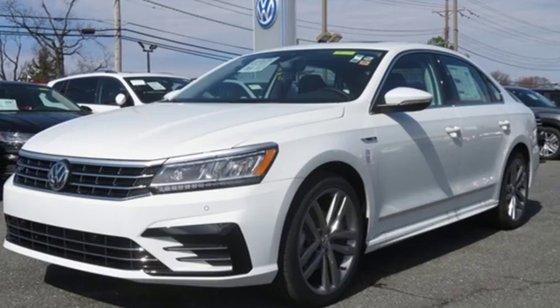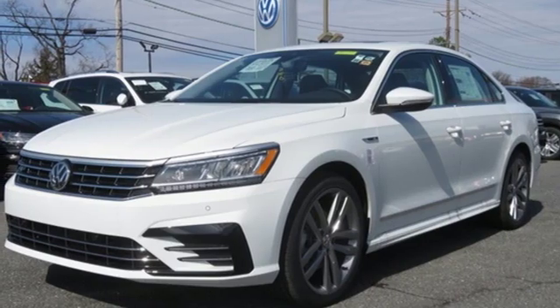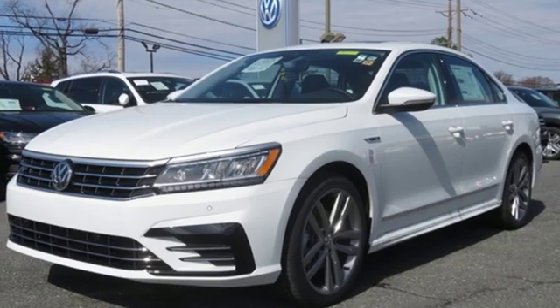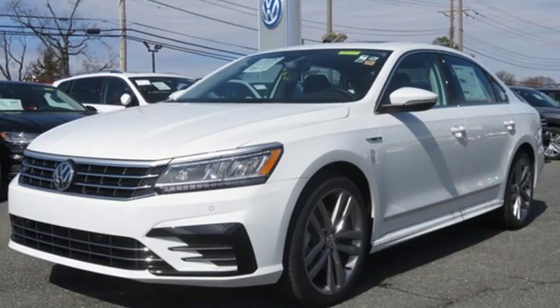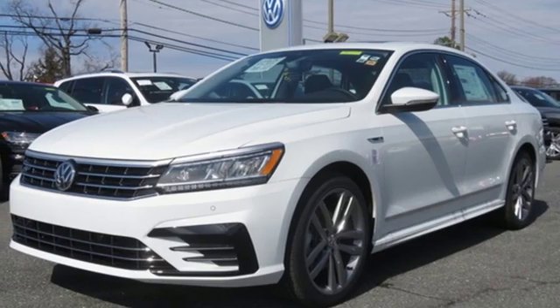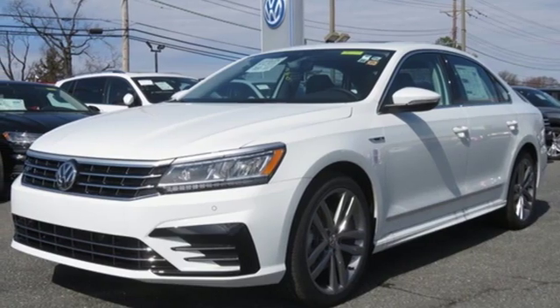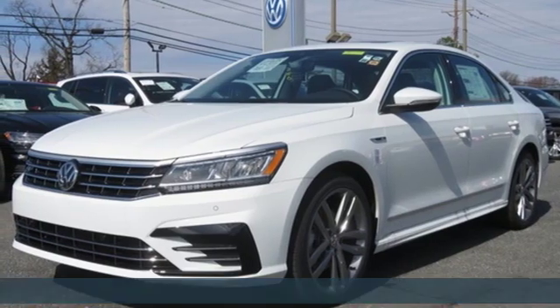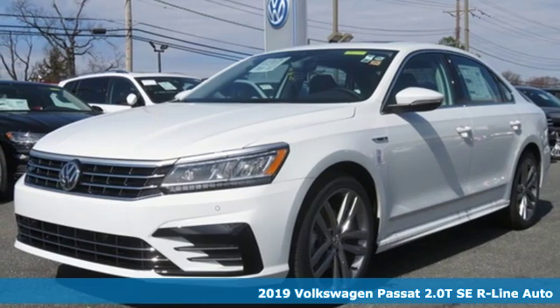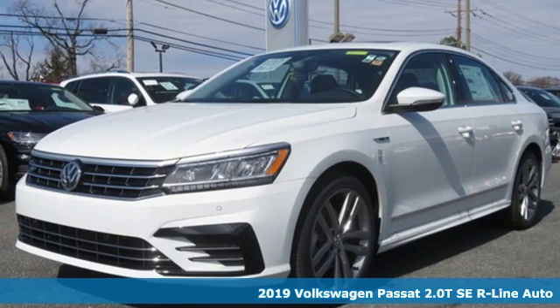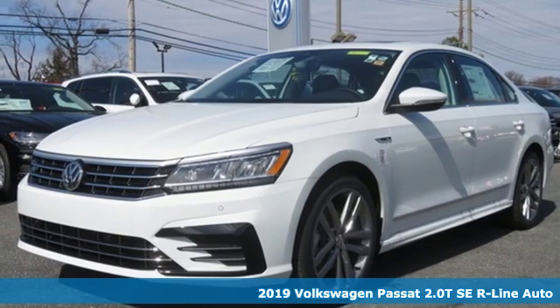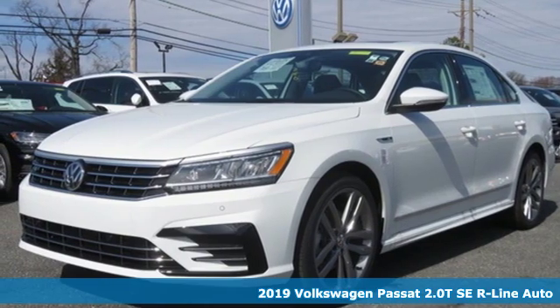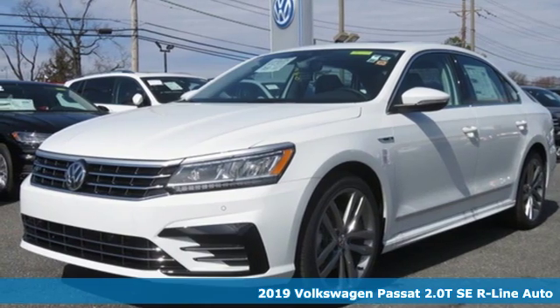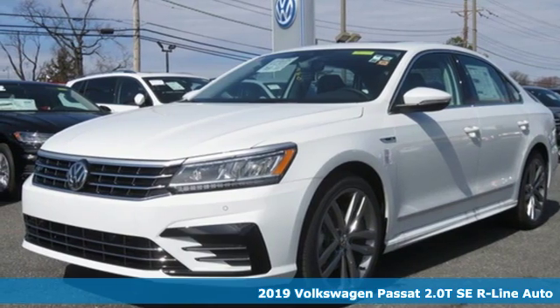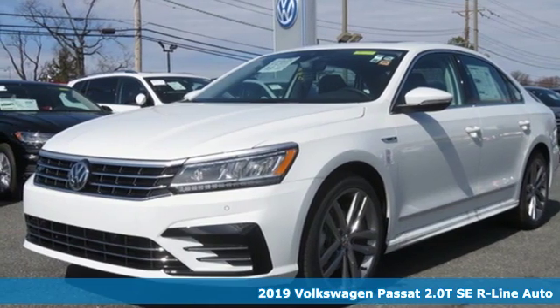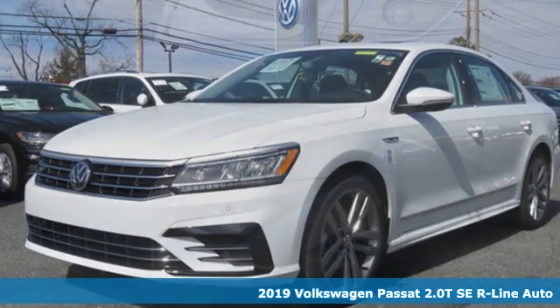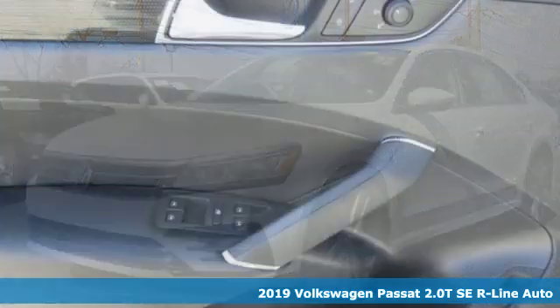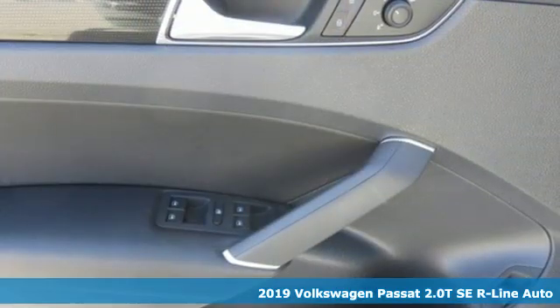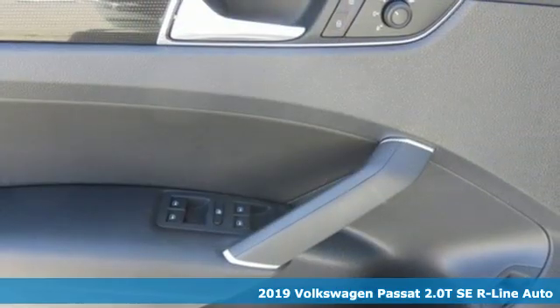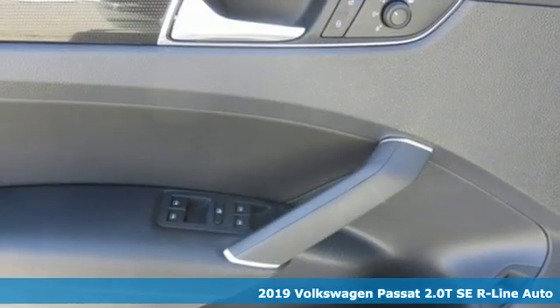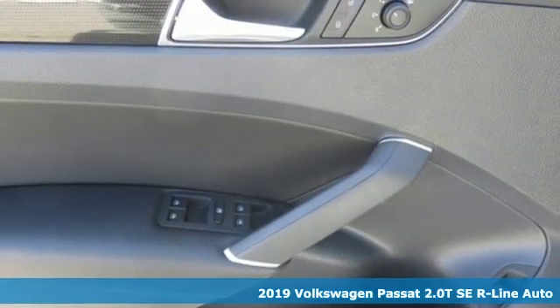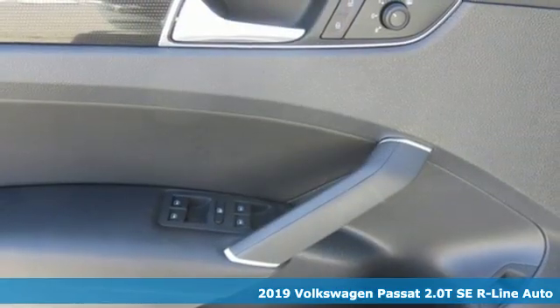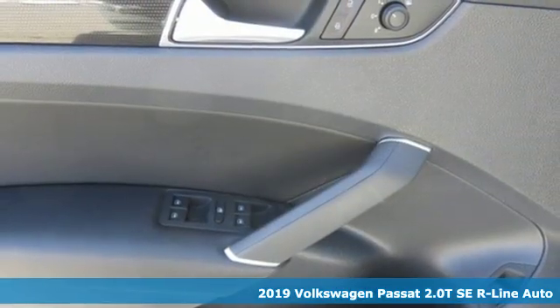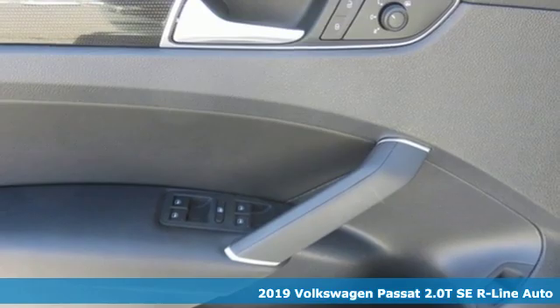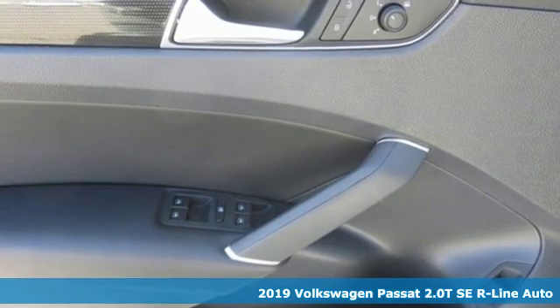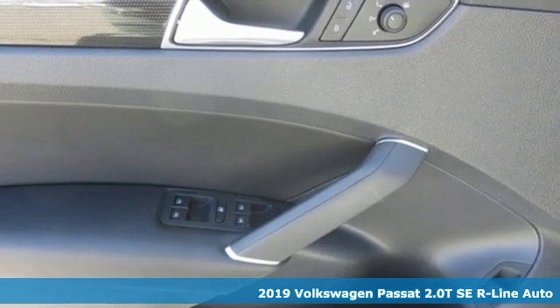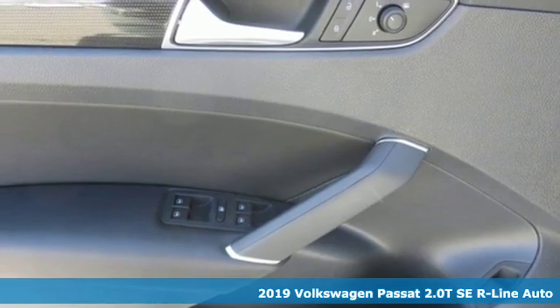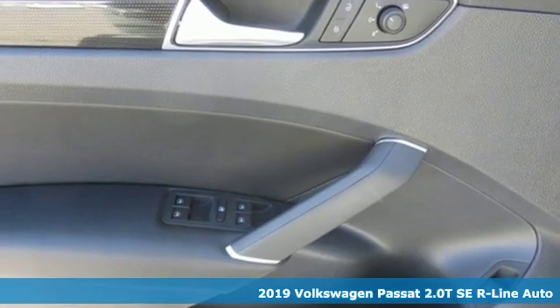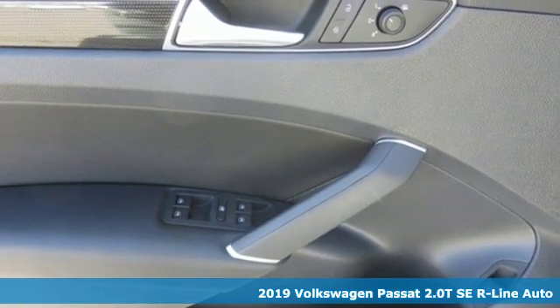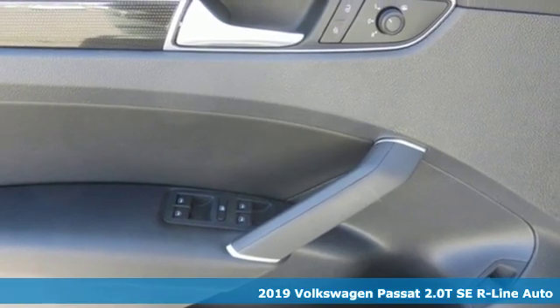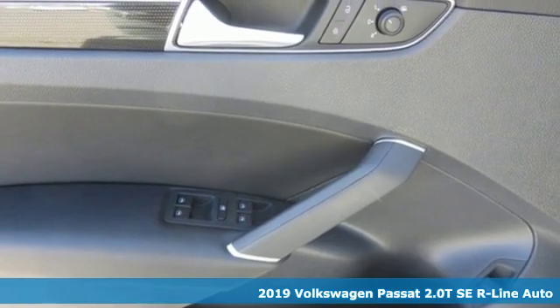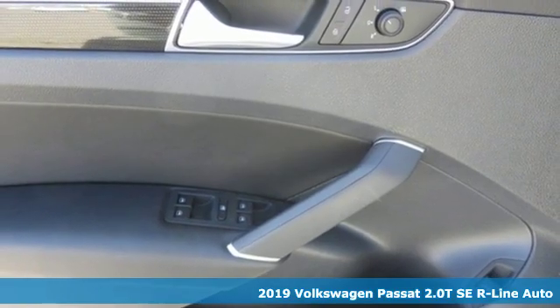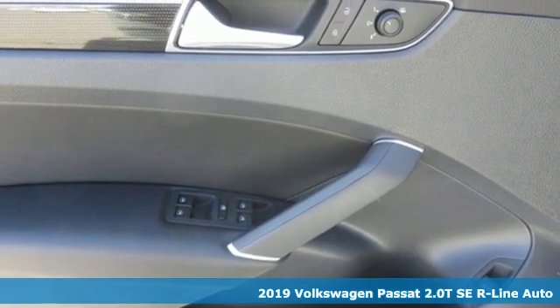Here's a new 2019 Volkswagen Passat. Family time picks up a few more fans in this Passat.